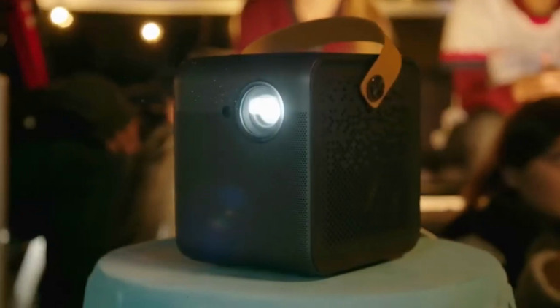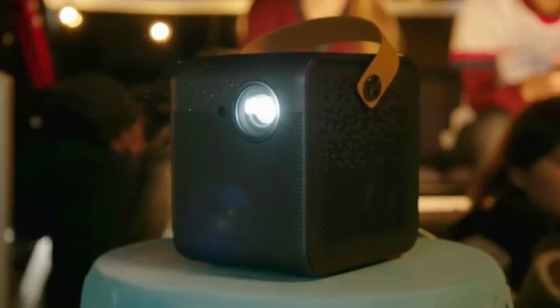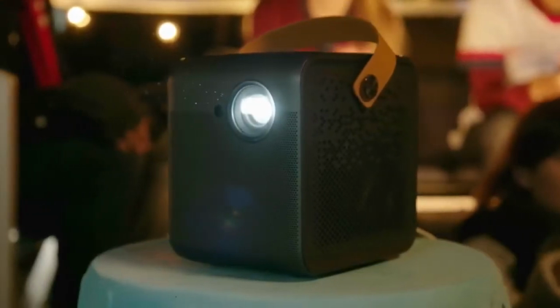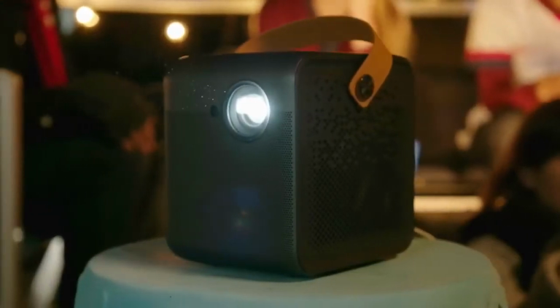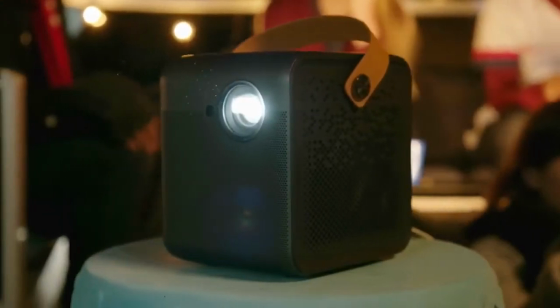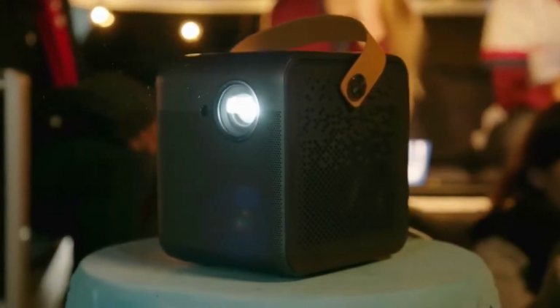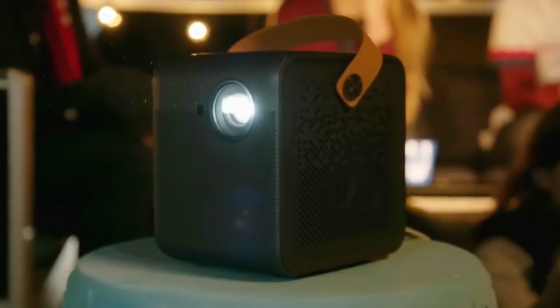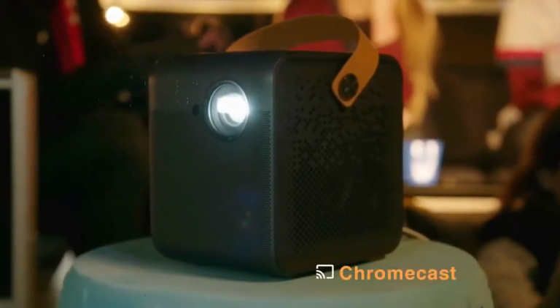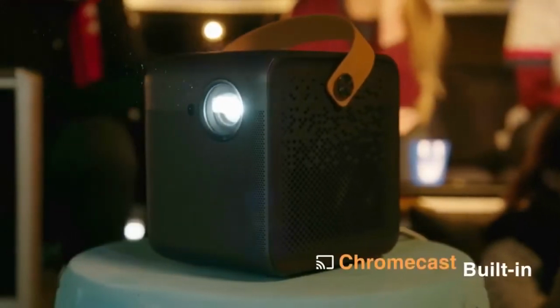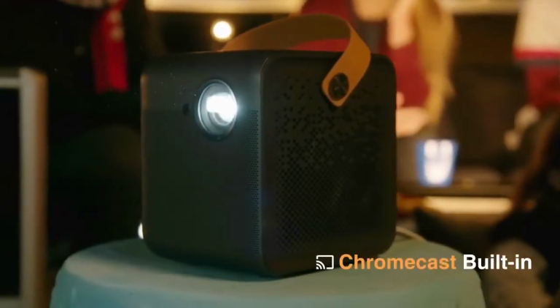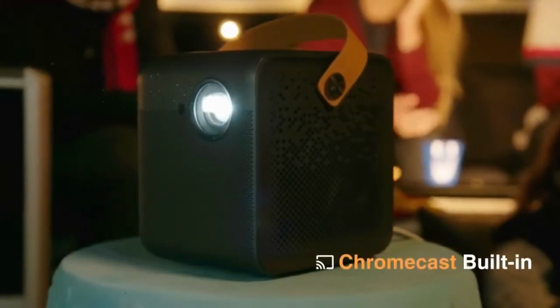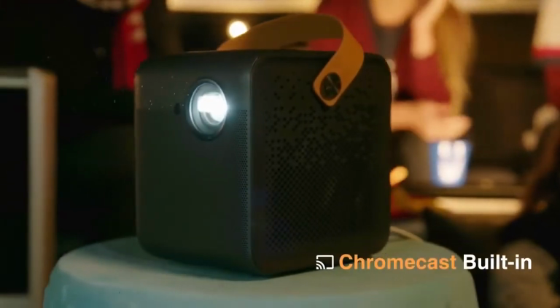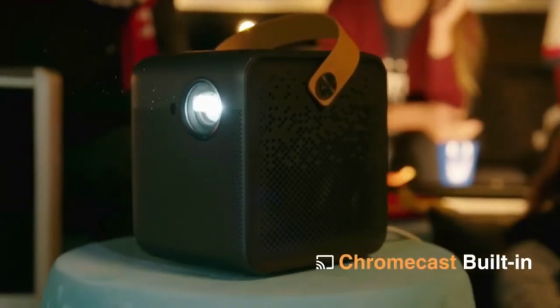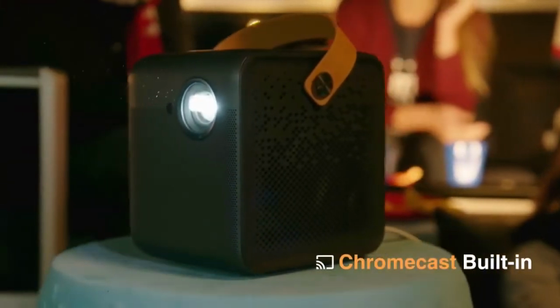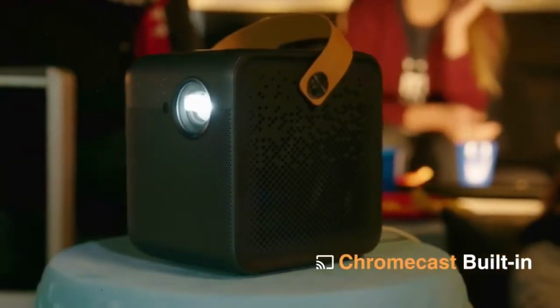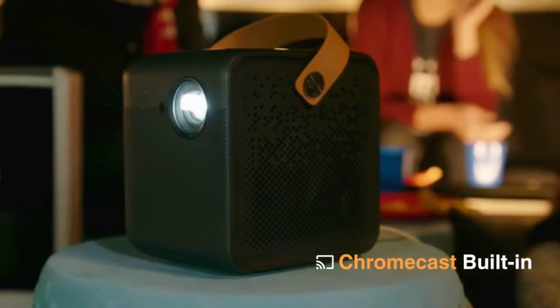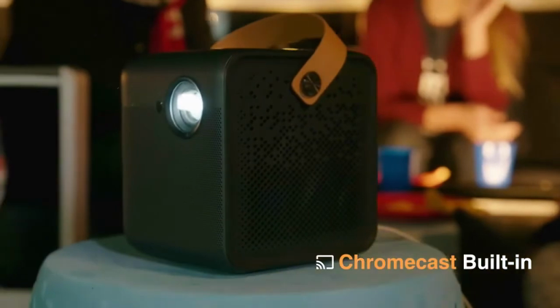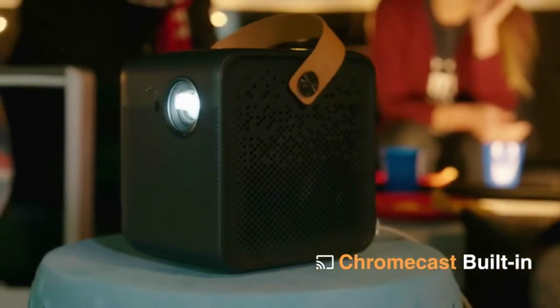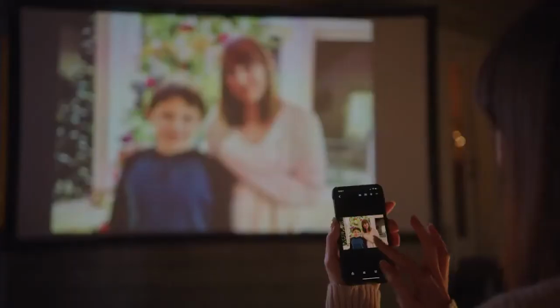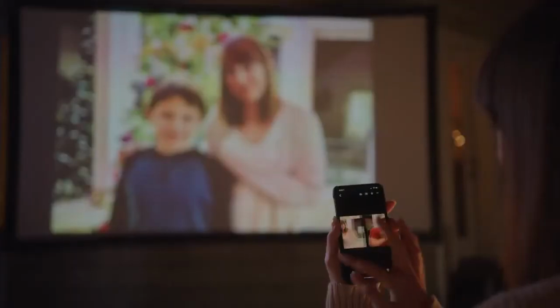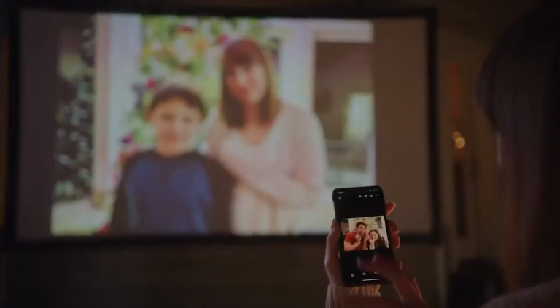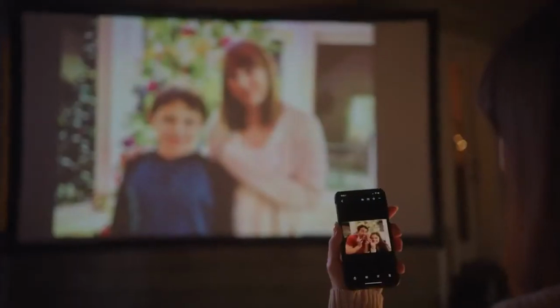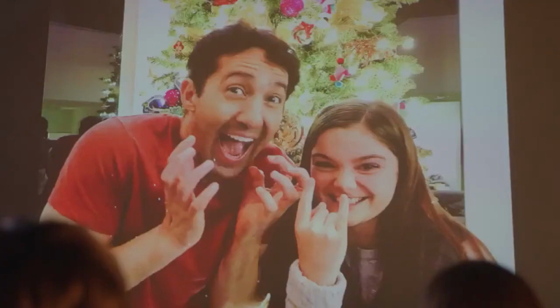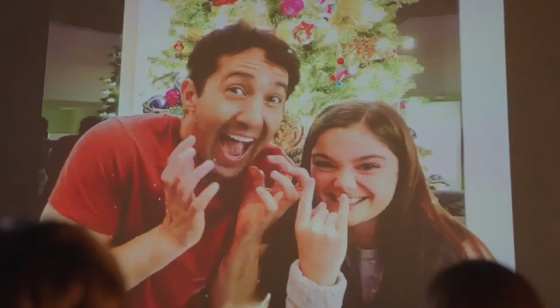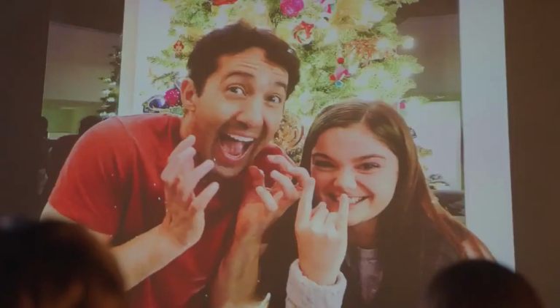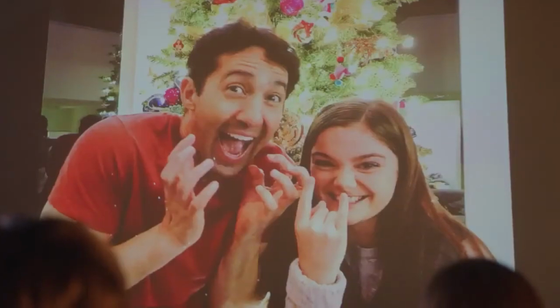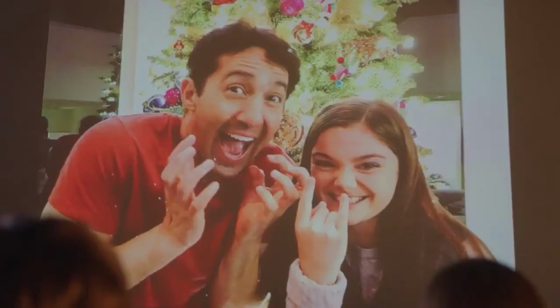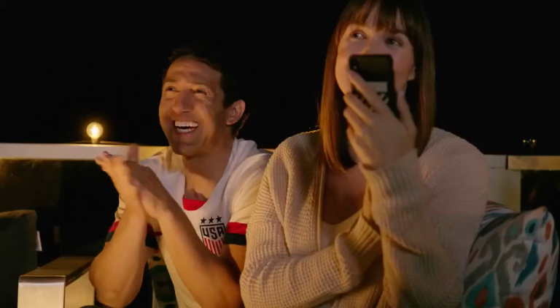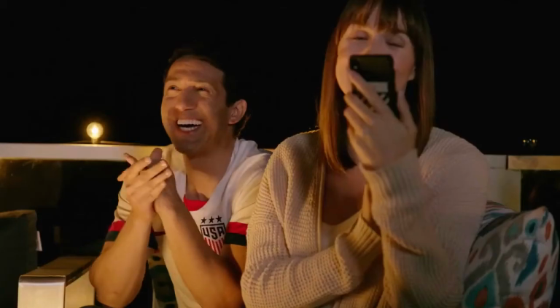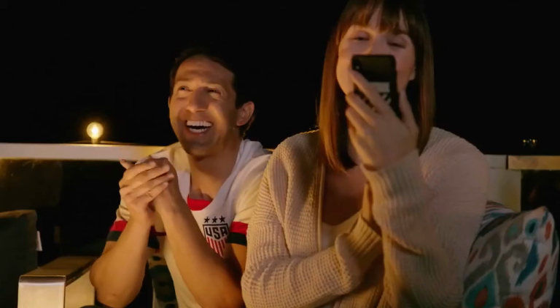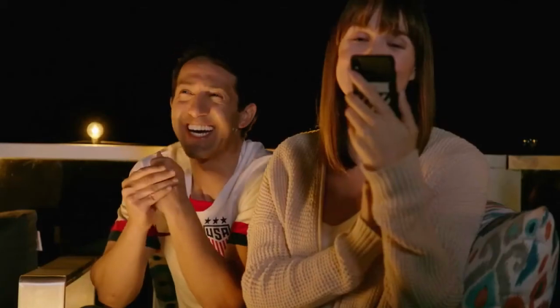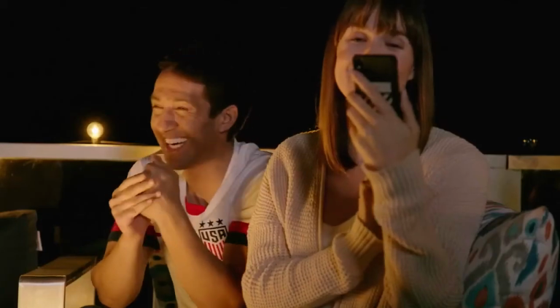No need for excessive cables. With the support of Chromecast built-in, you can enjoy those silly moments with the people you love the most.